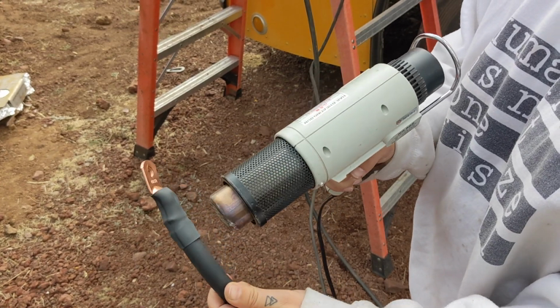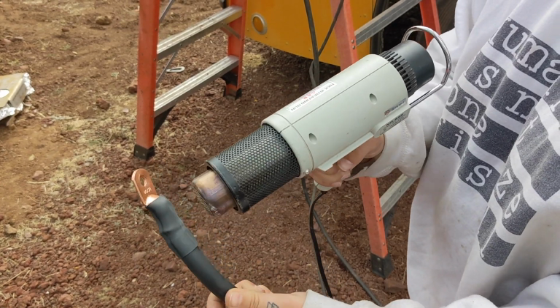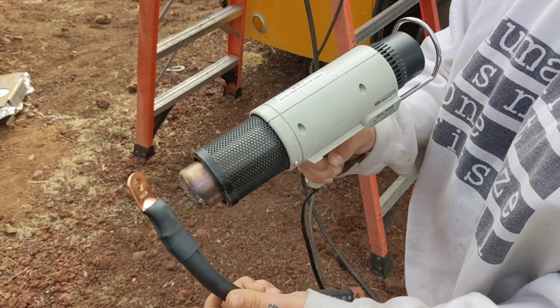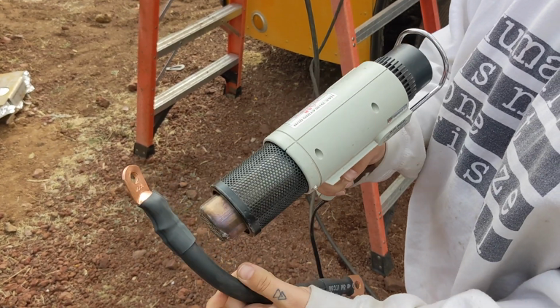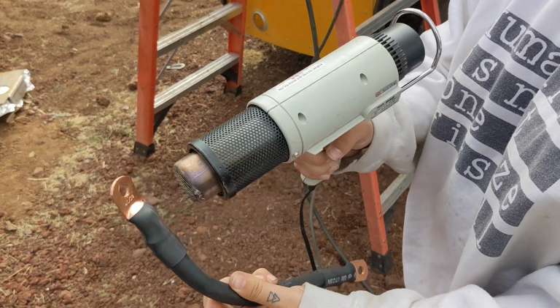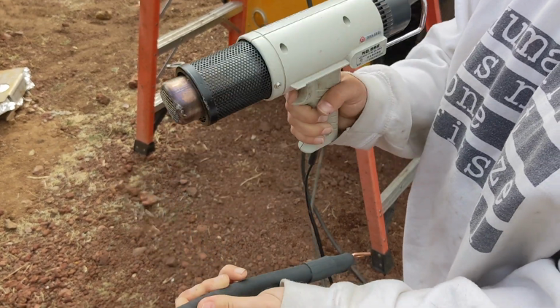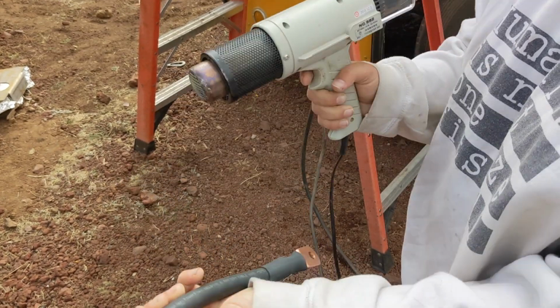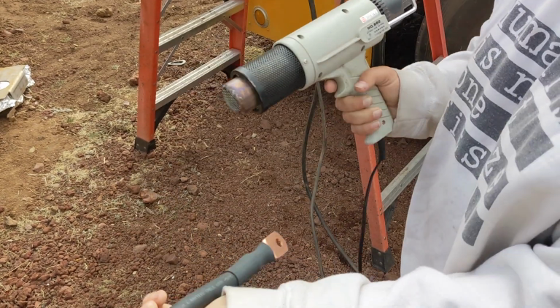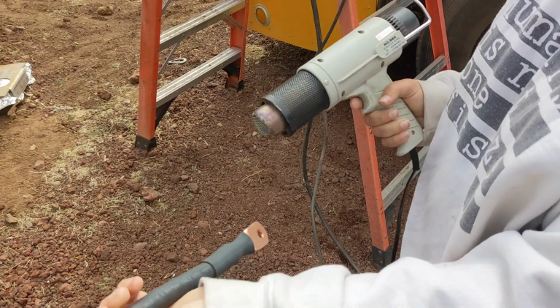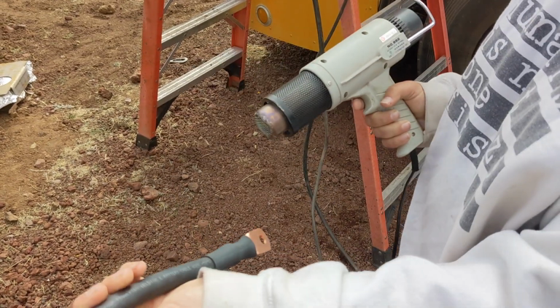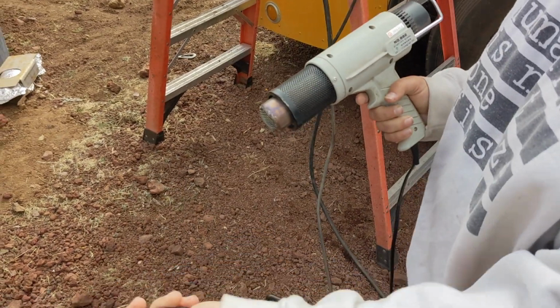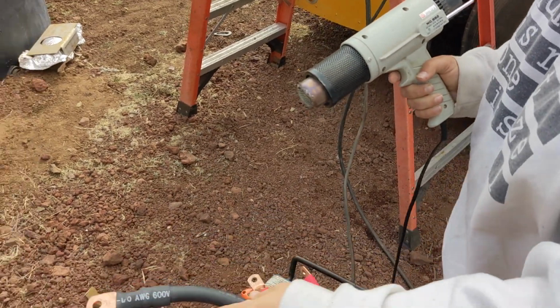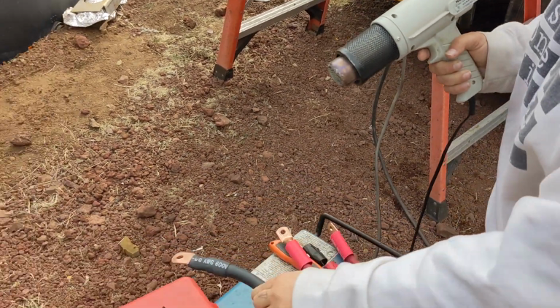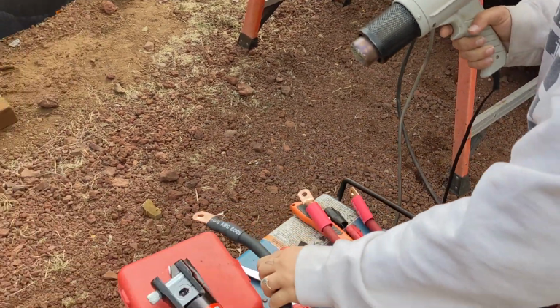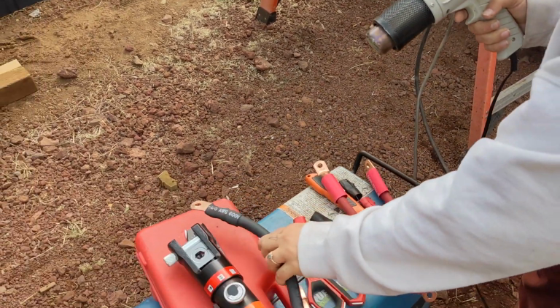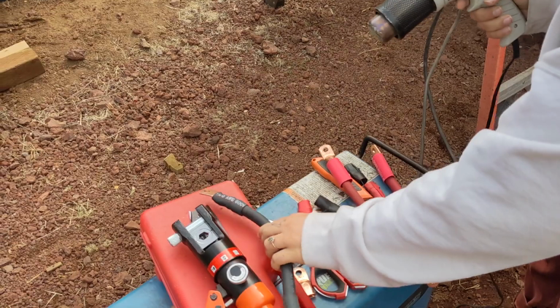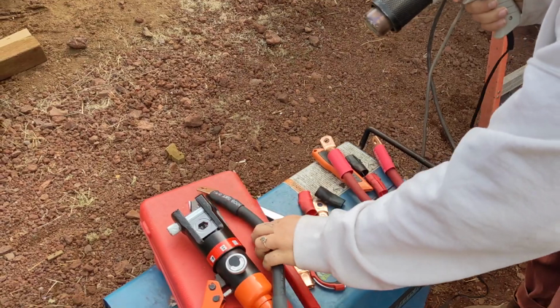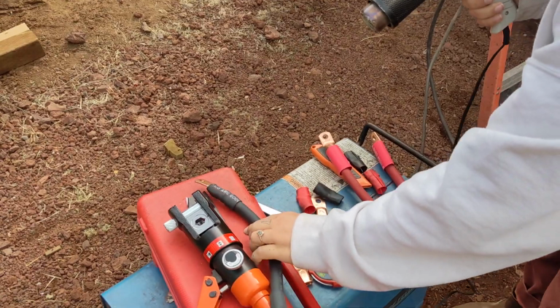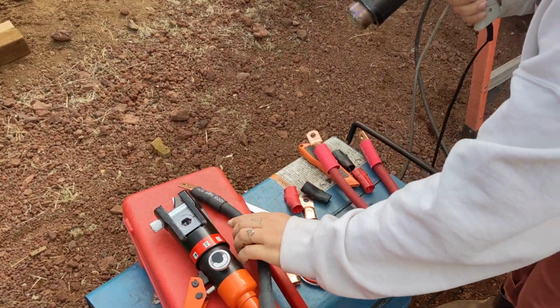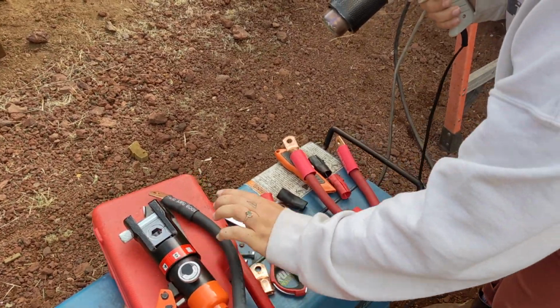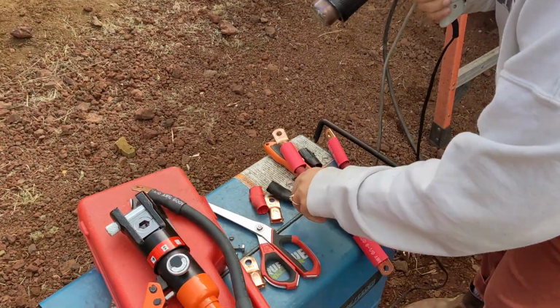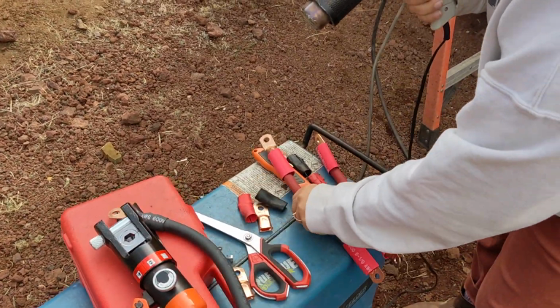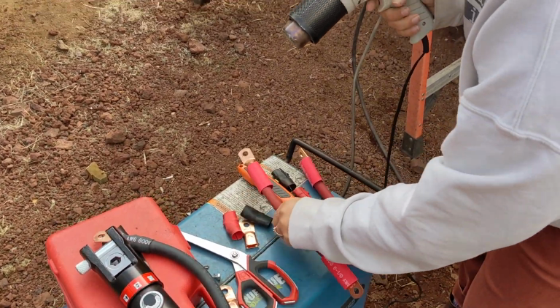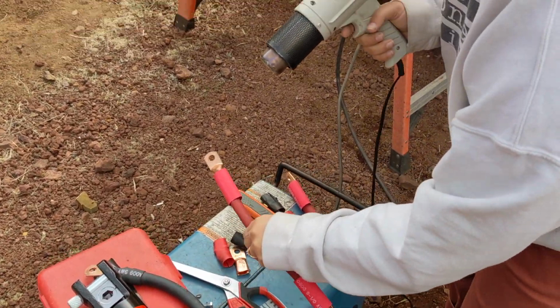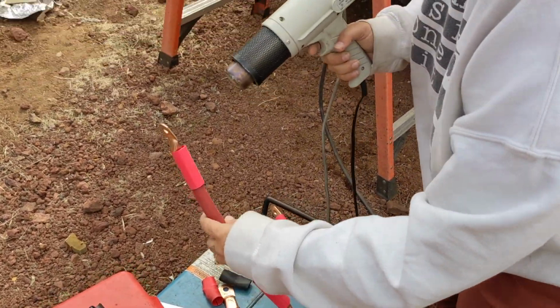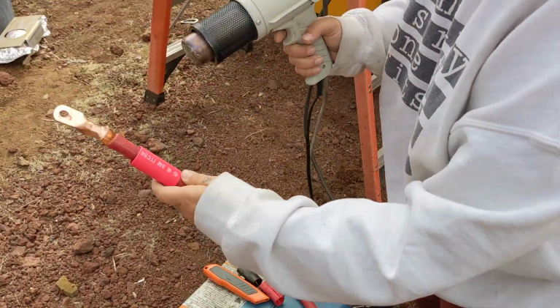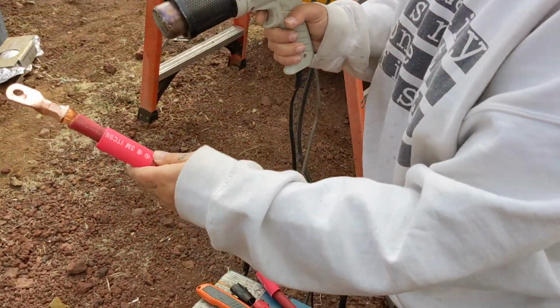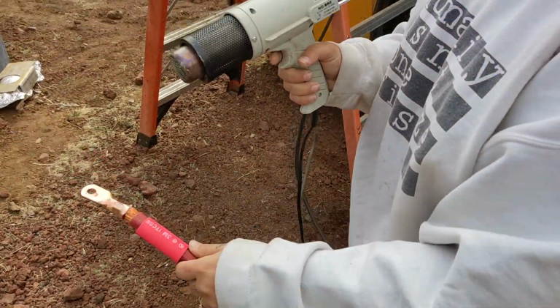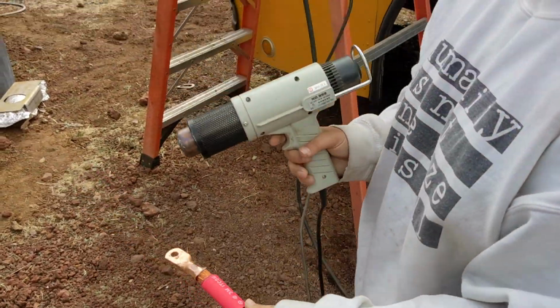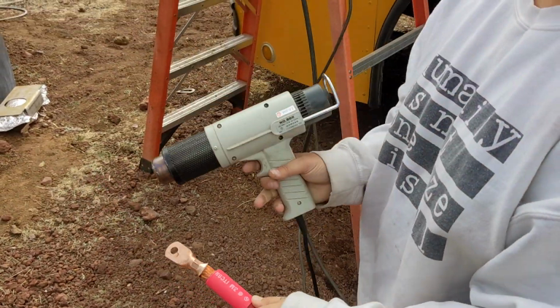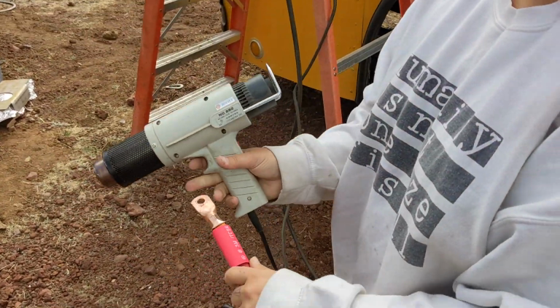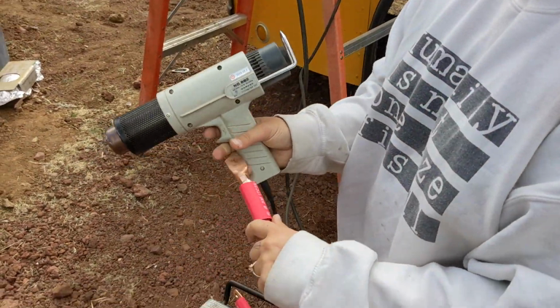There we go — beautiful, super skookum. We'll do the red and then install these.